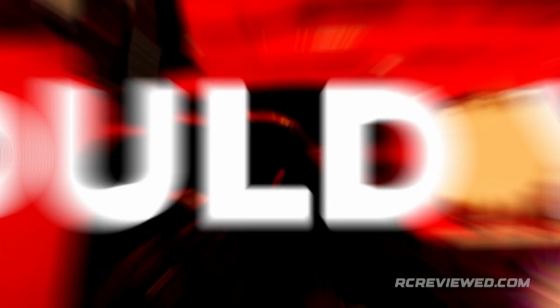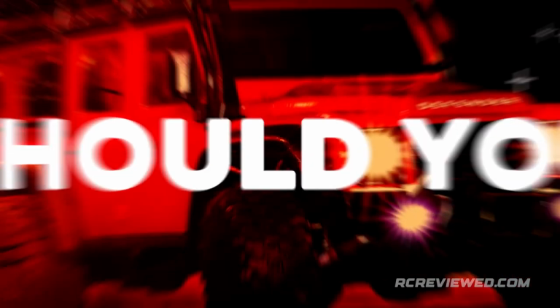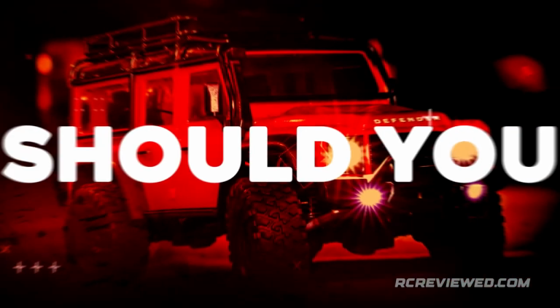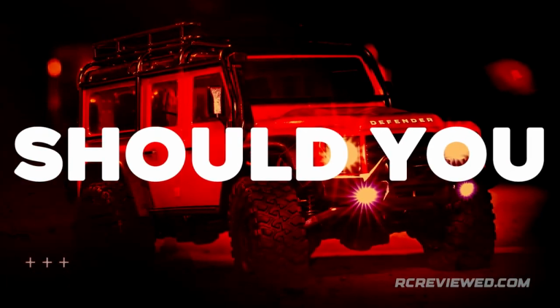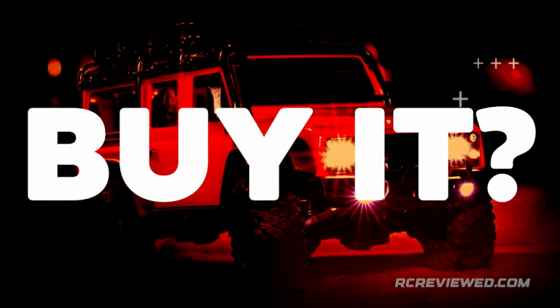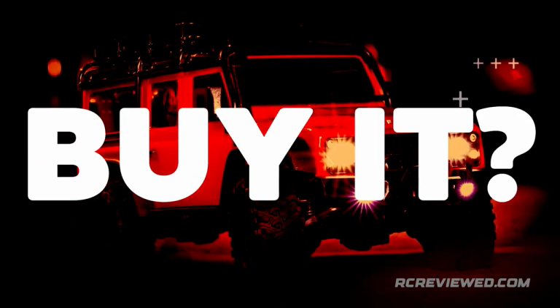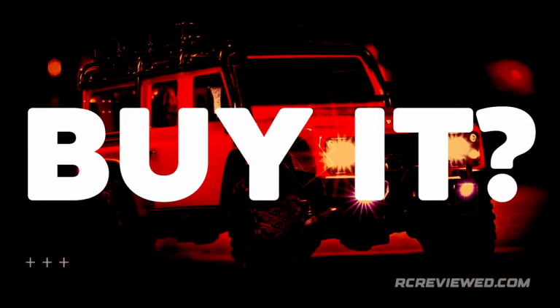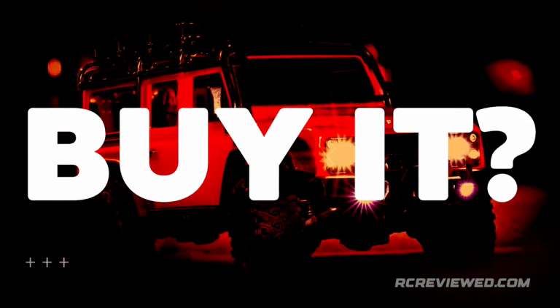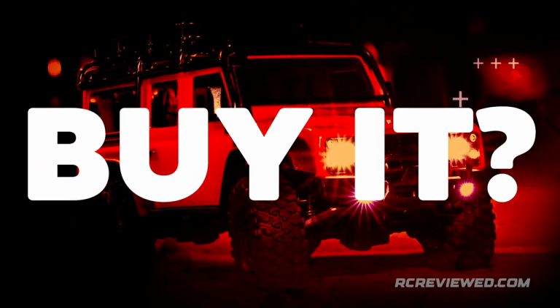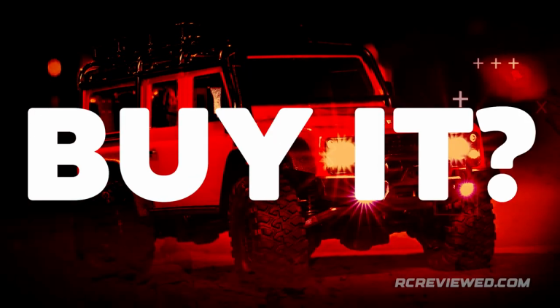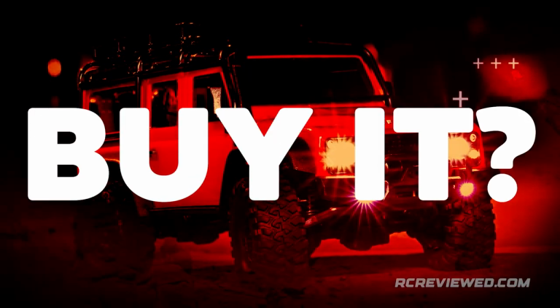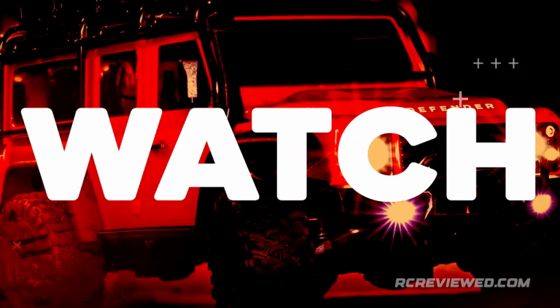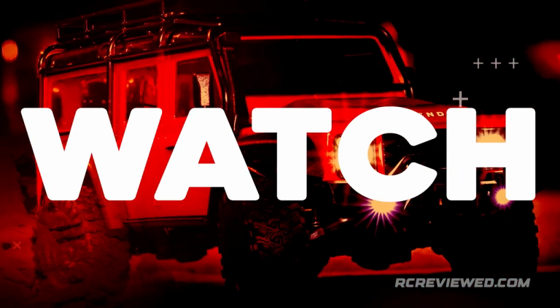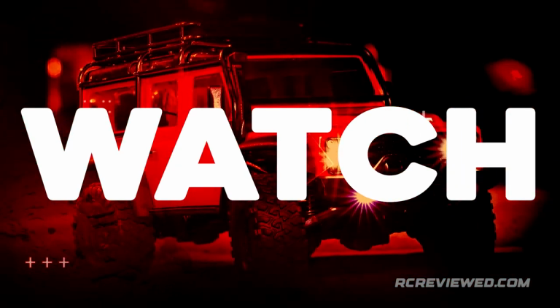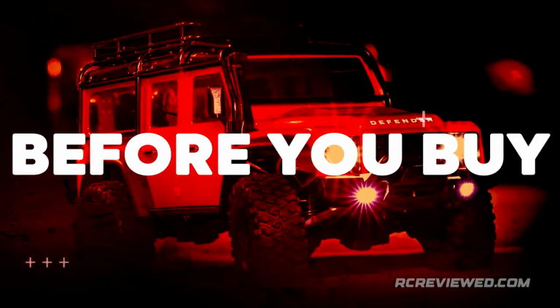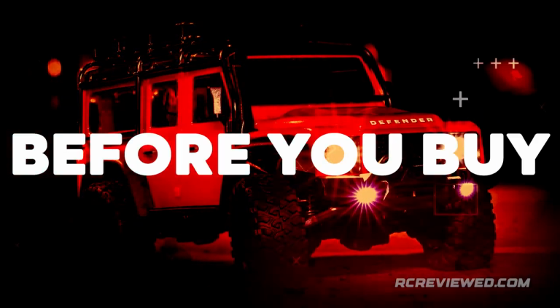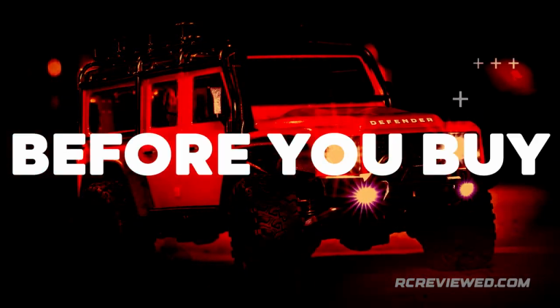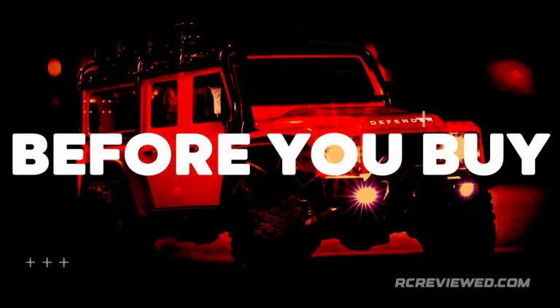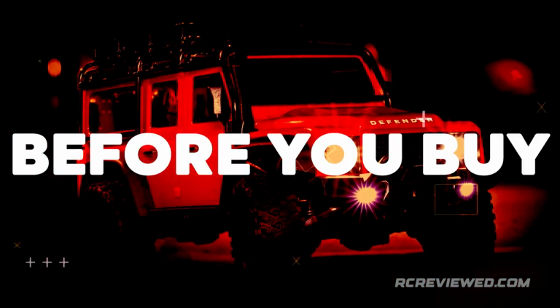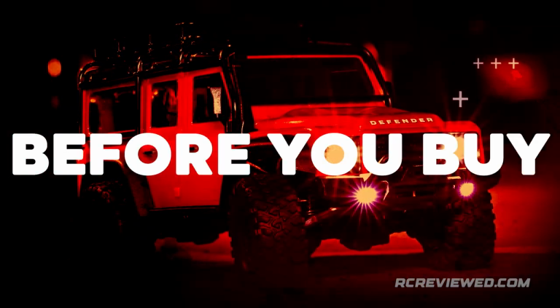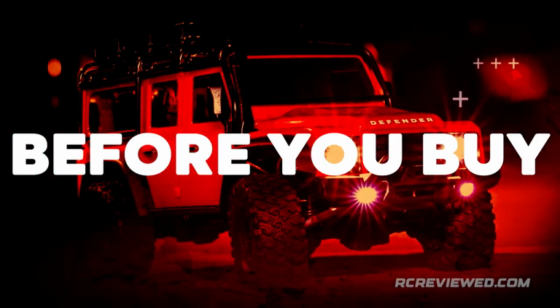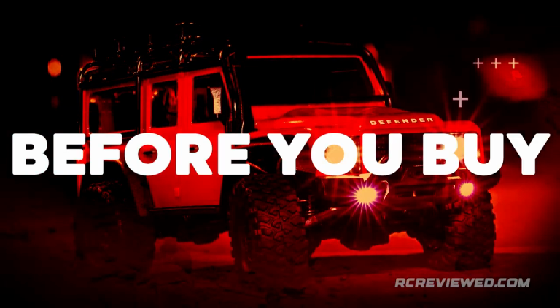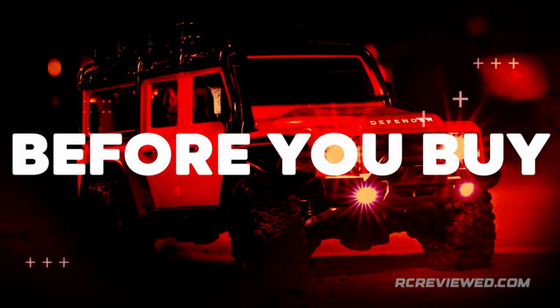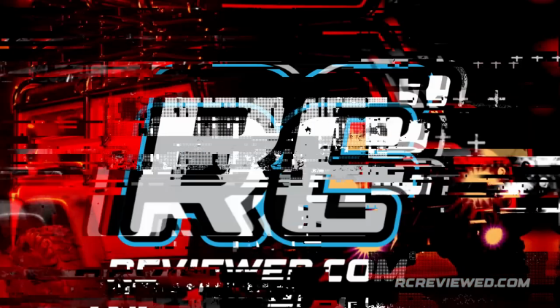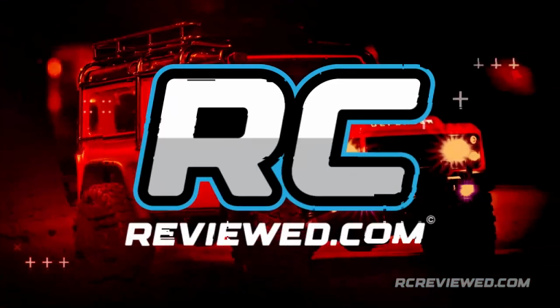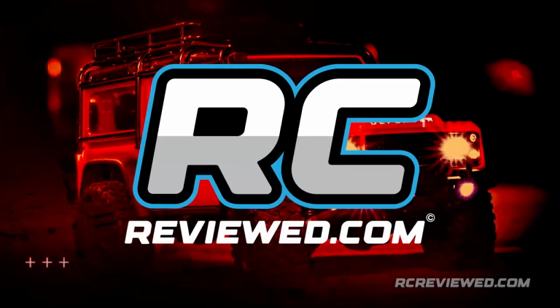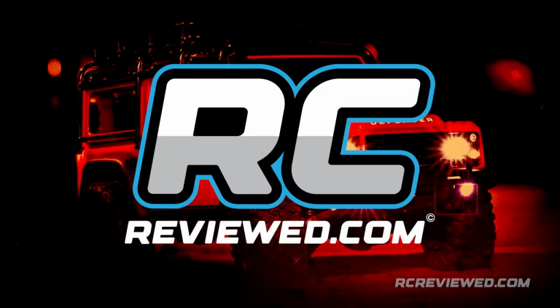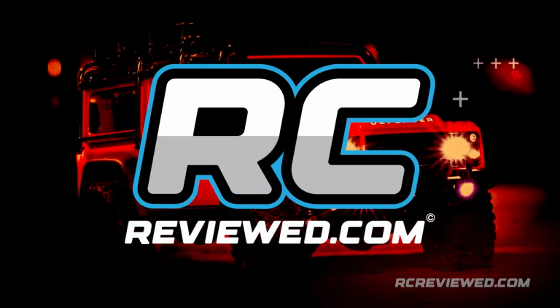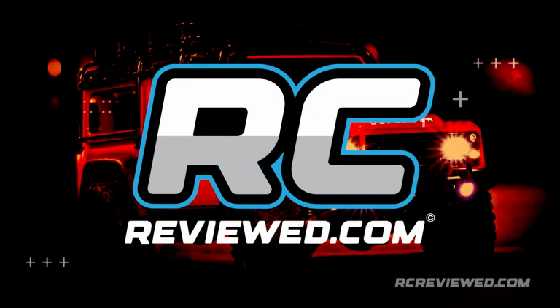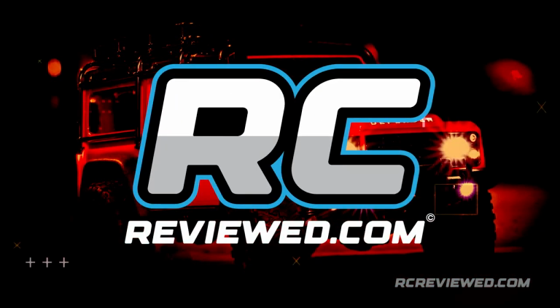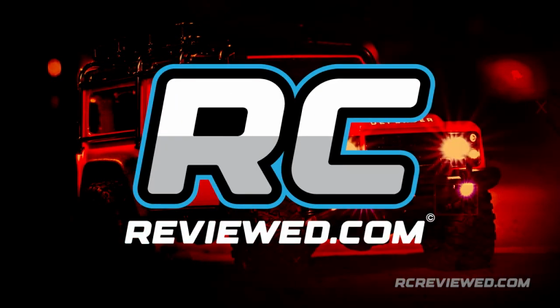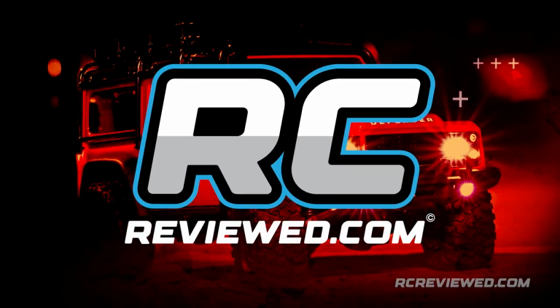Should you buy it? Let's find out and watch before you buy, in this episode of RCReviewed.com.